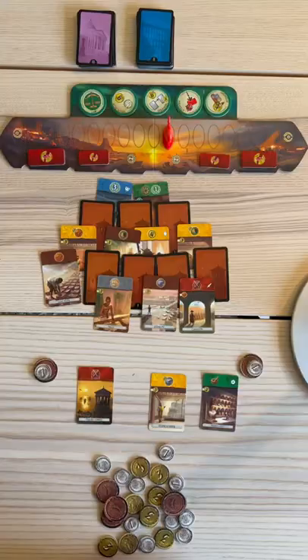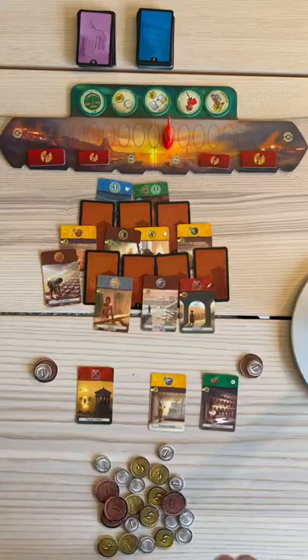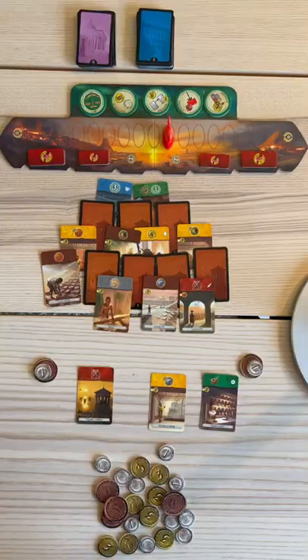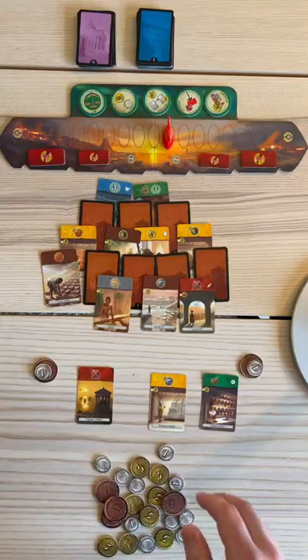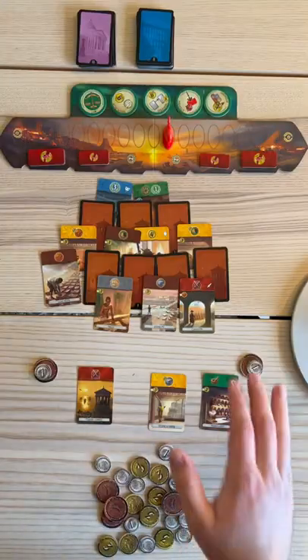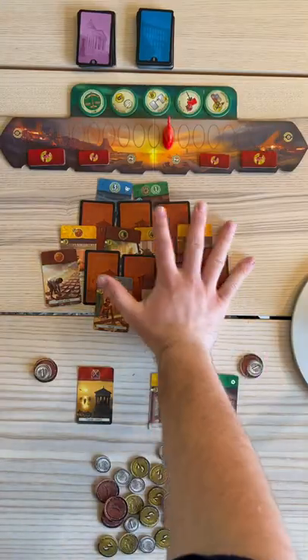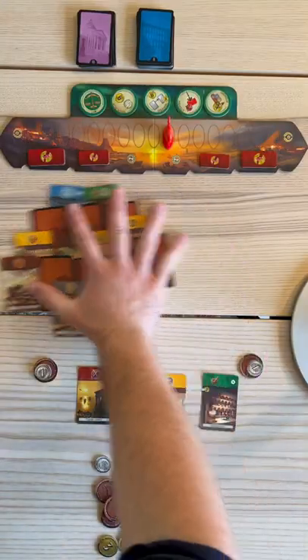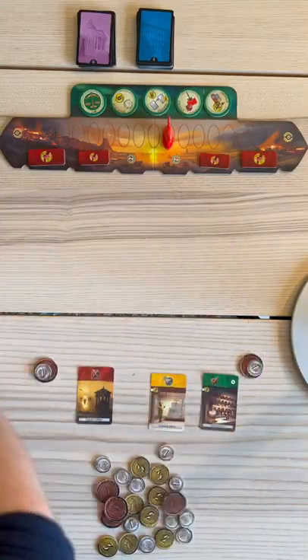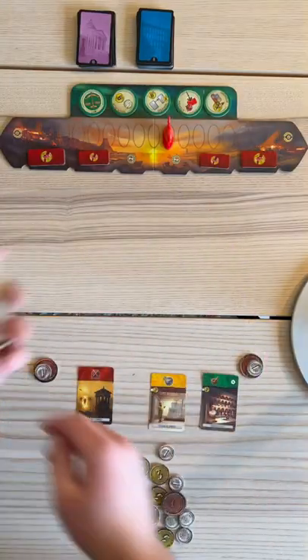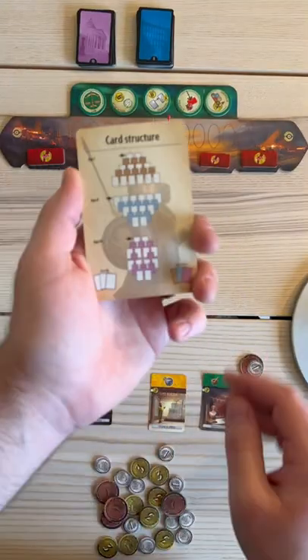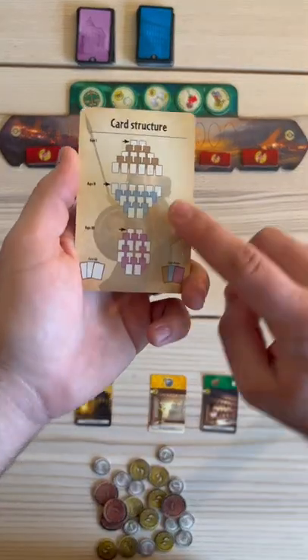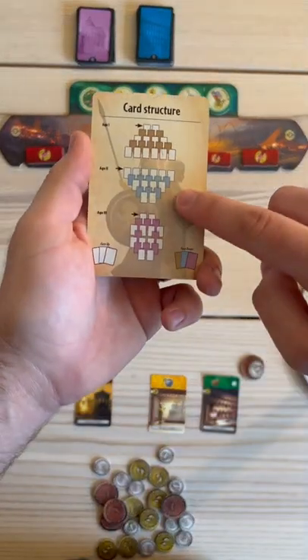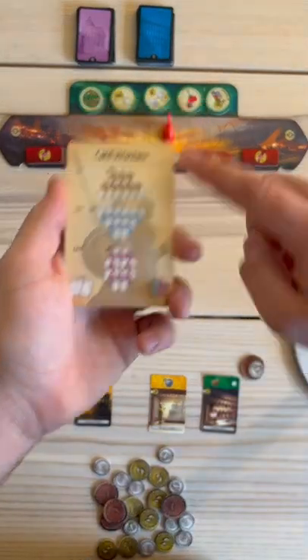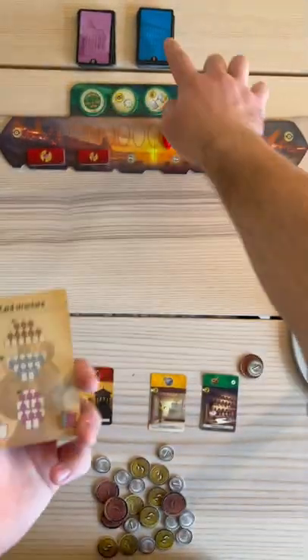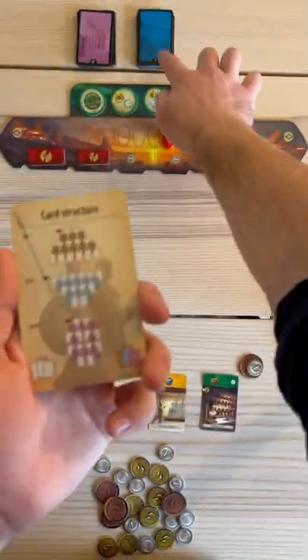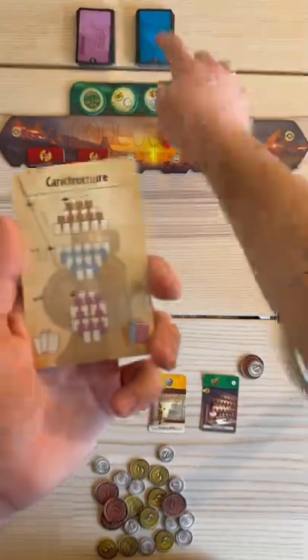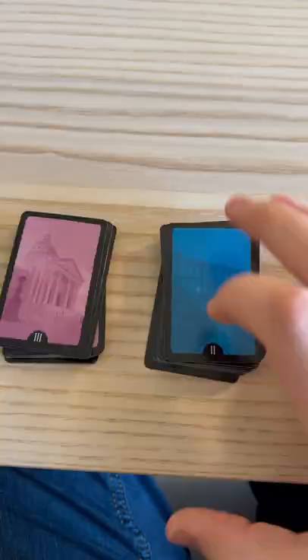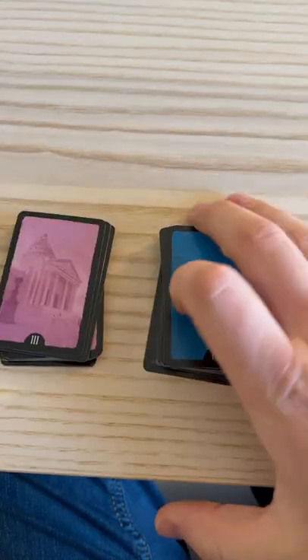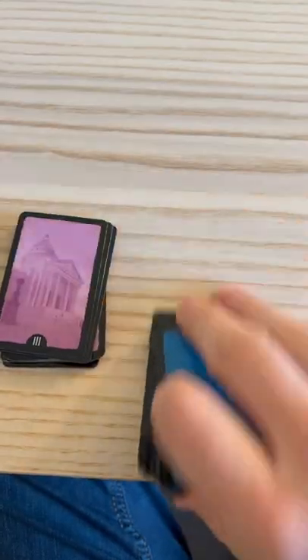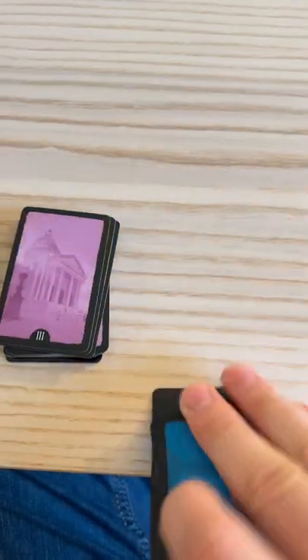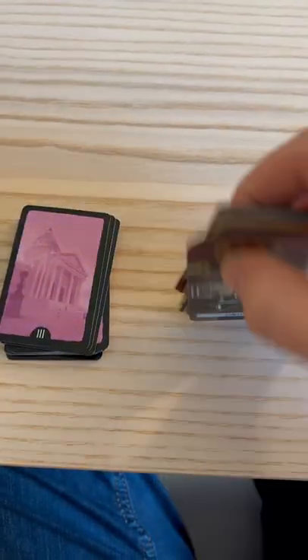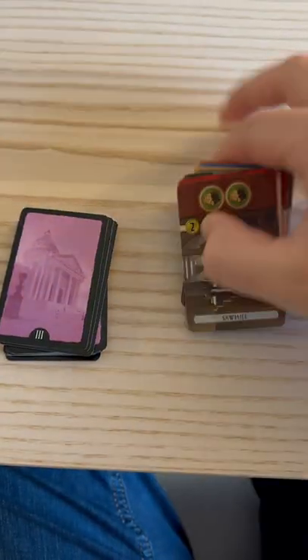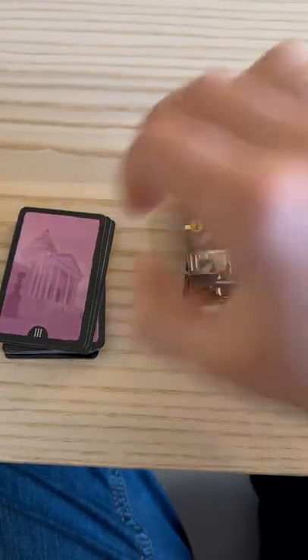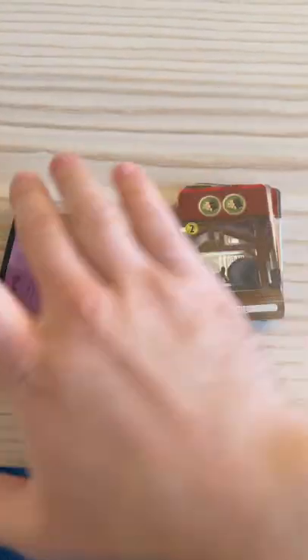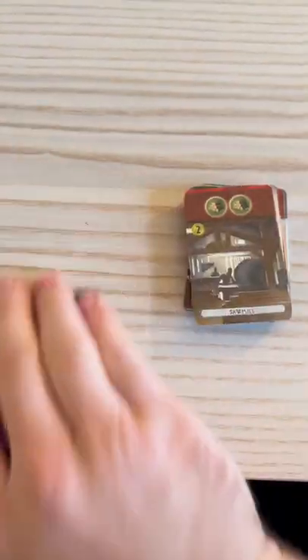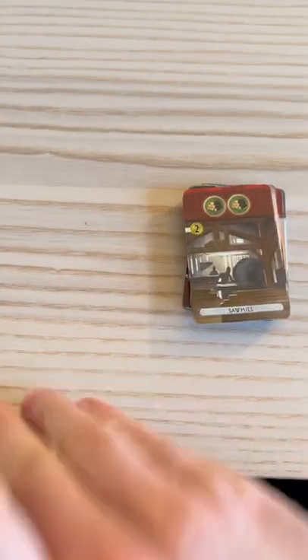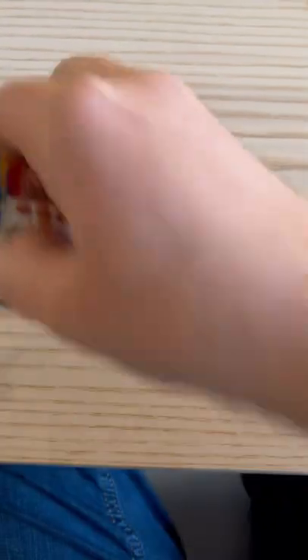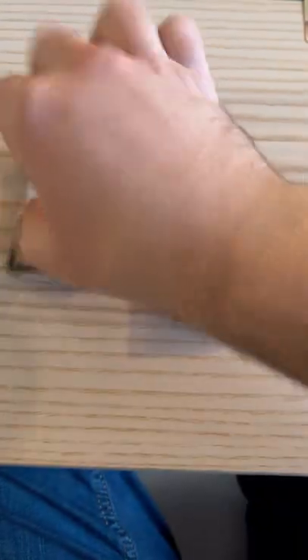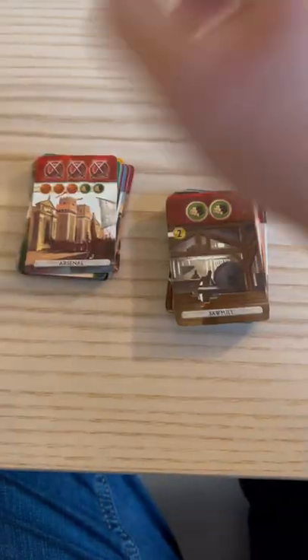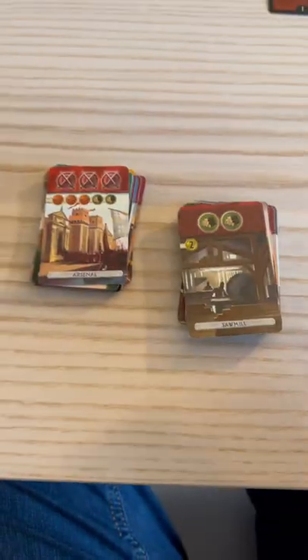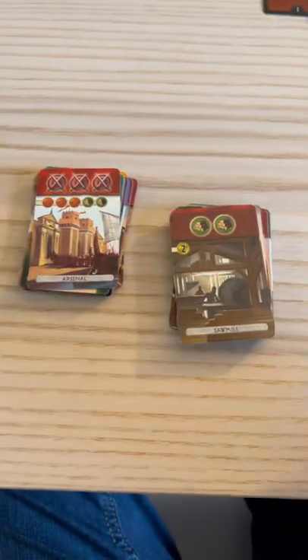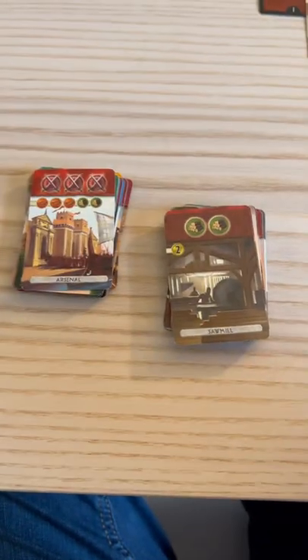After every card is drafted, grab the Age 2 cards and begin the next round. Each age features cards that are more powerful and more devastating.